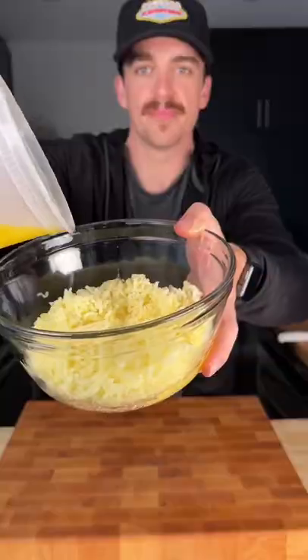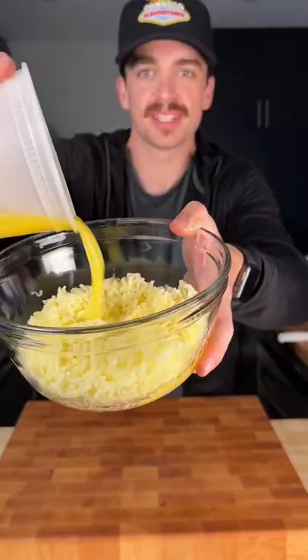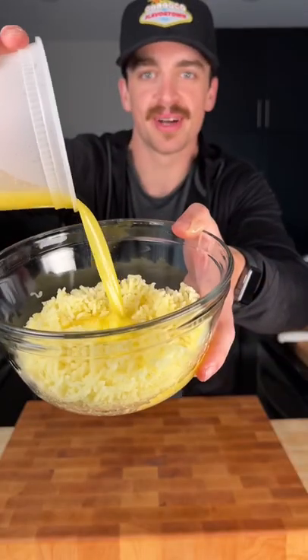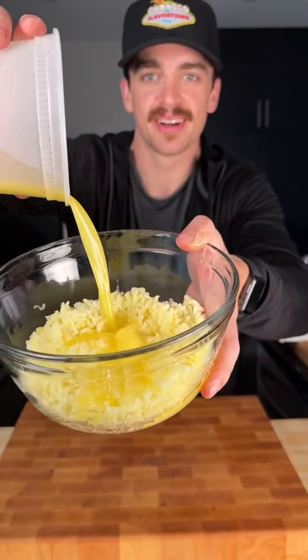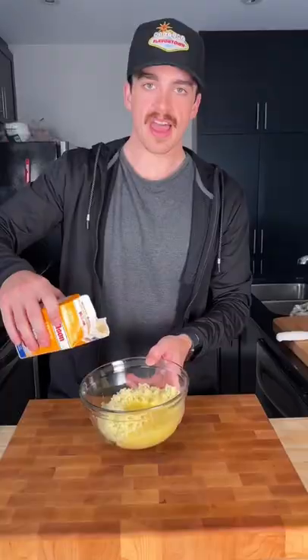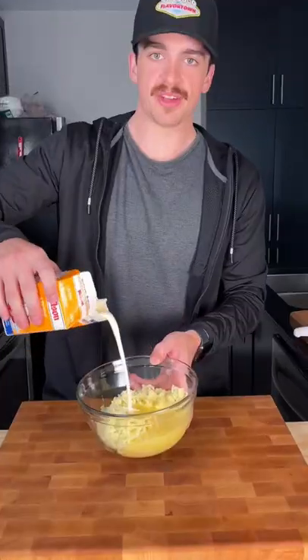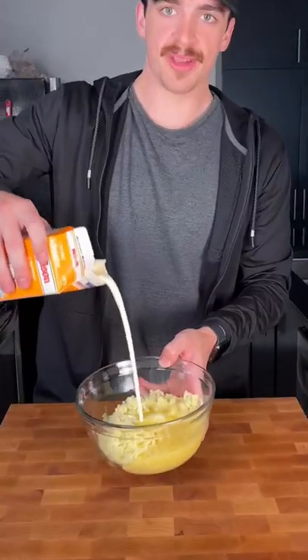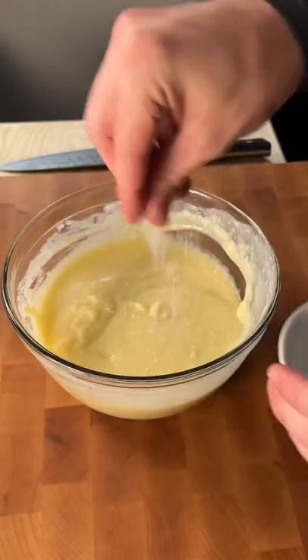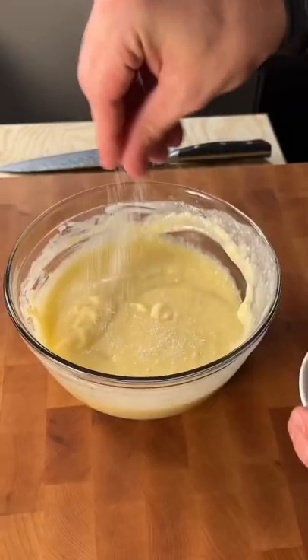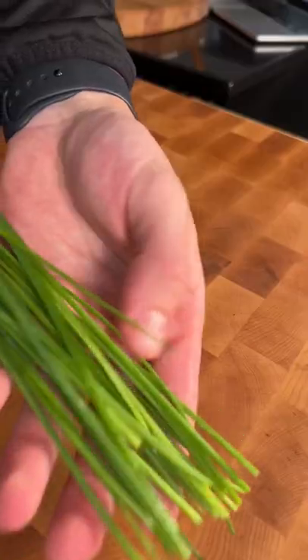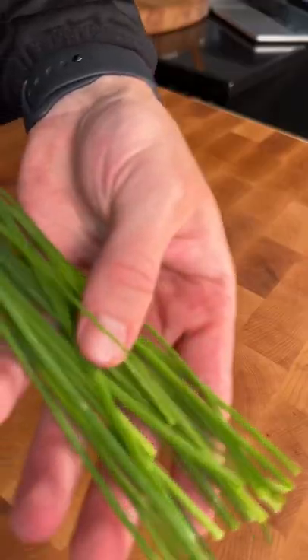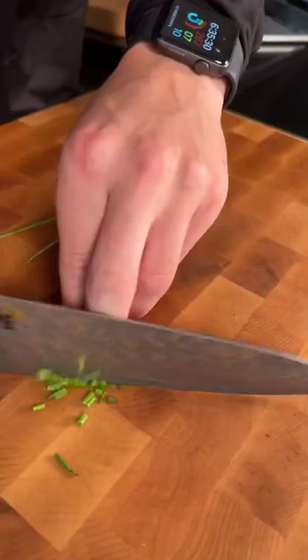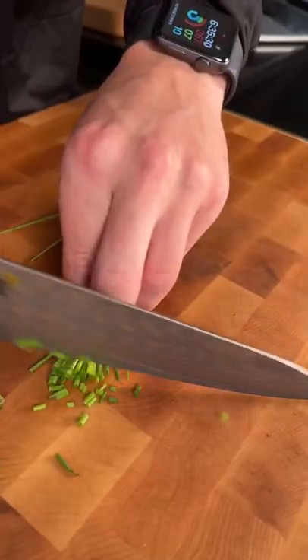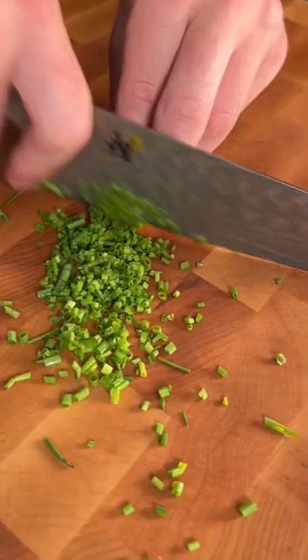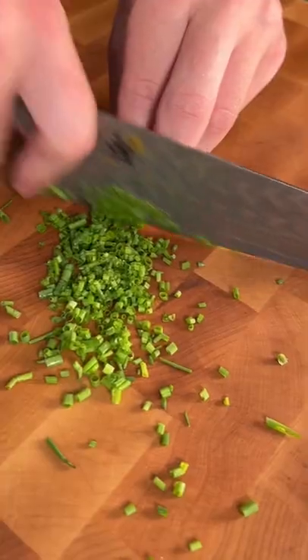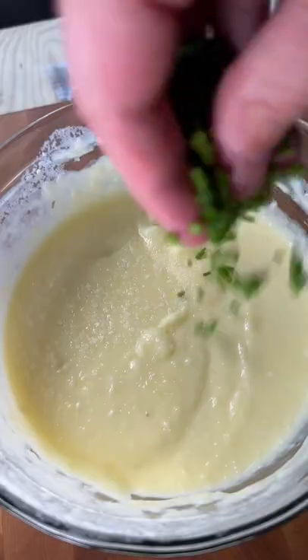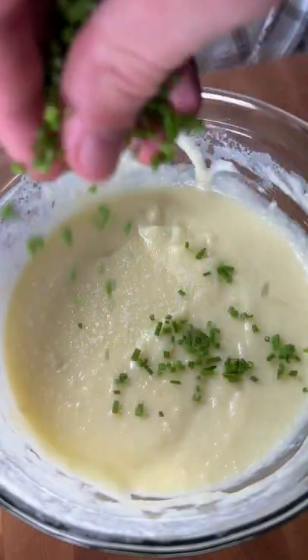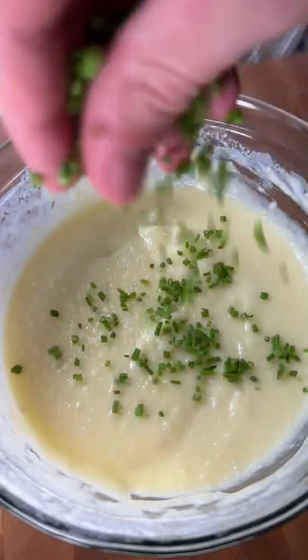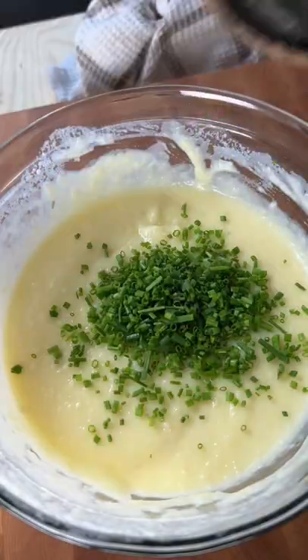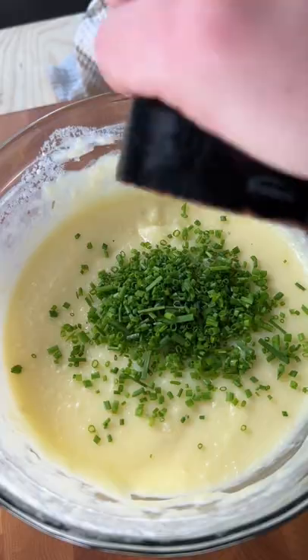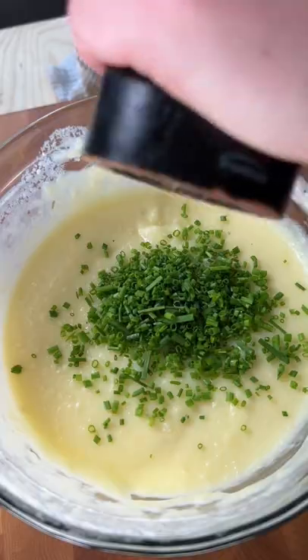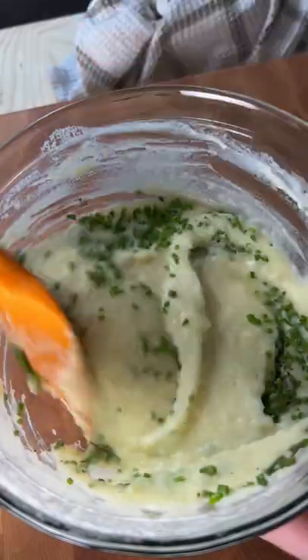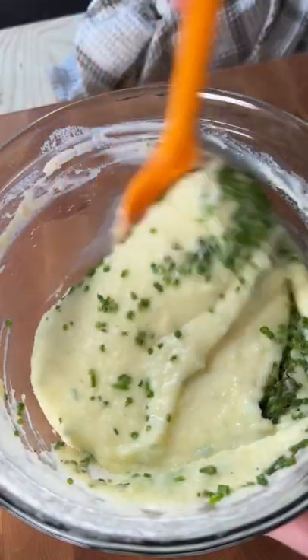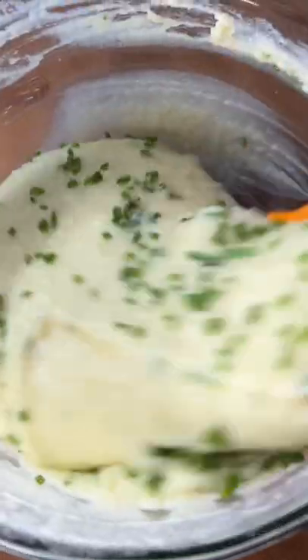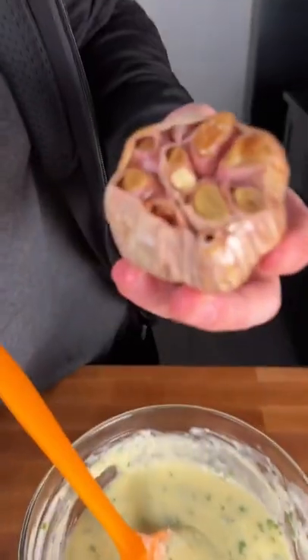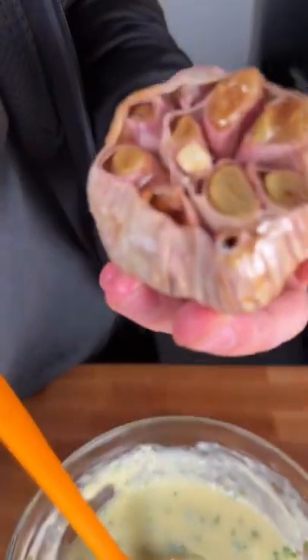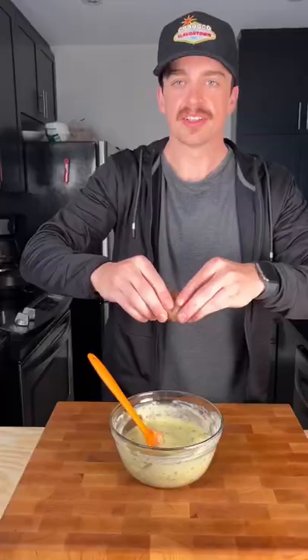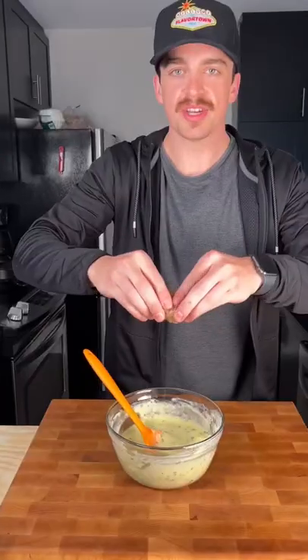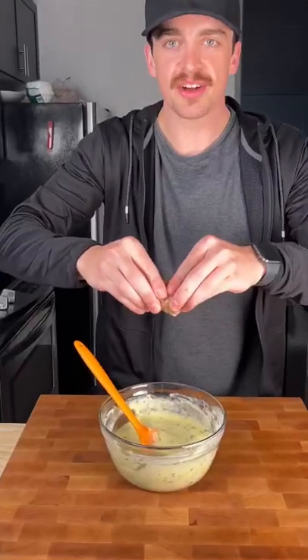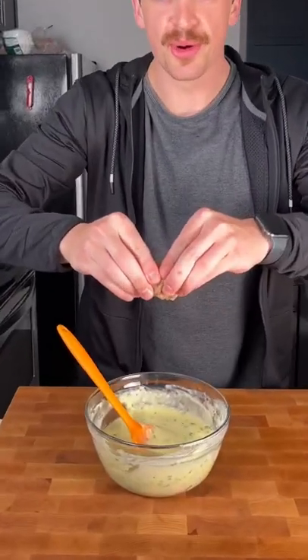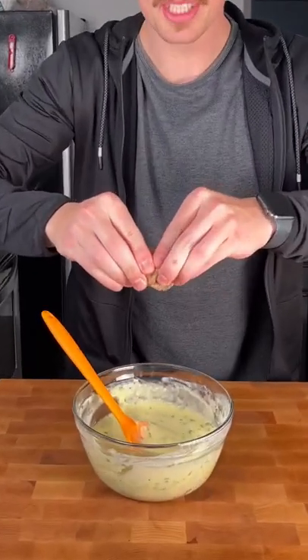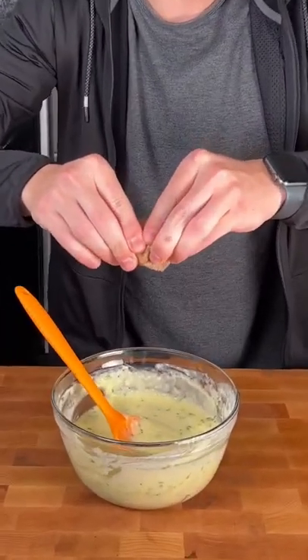Add melted butter, heavy cream, salt, and chives — chop and mix the chives in. Add pepper, then squeeze out the roasted garlic and mix everything together.